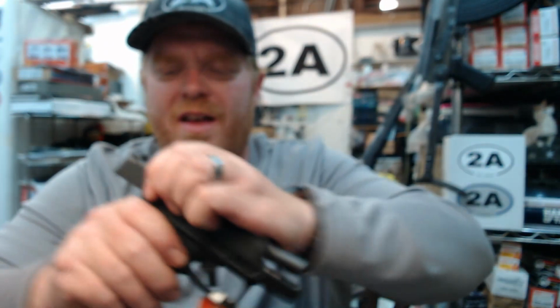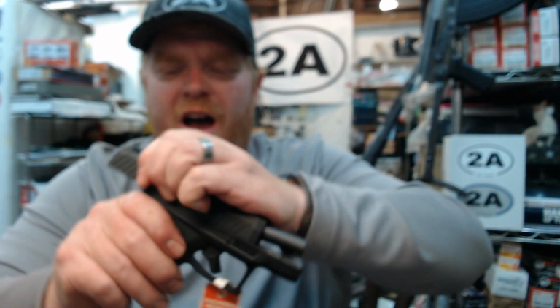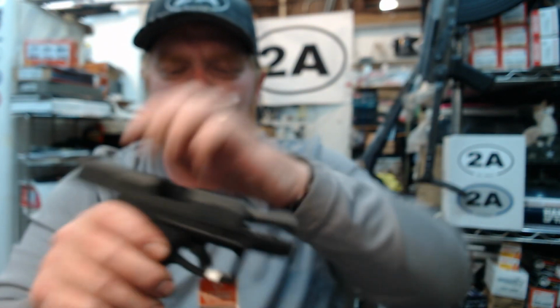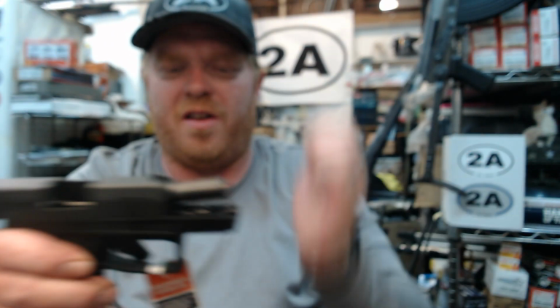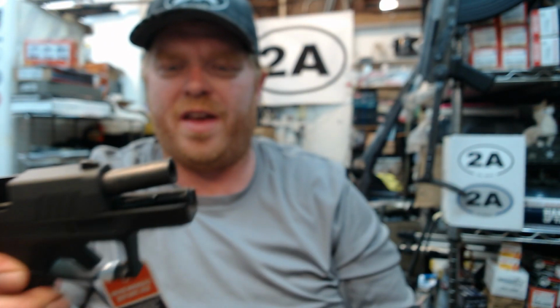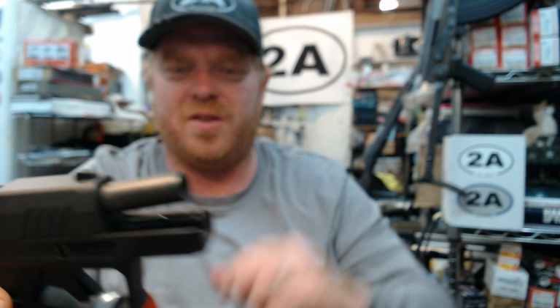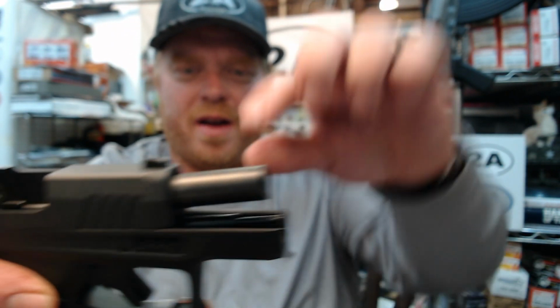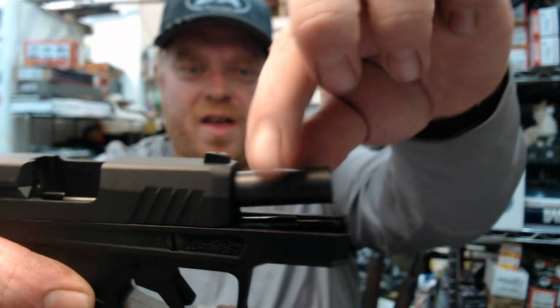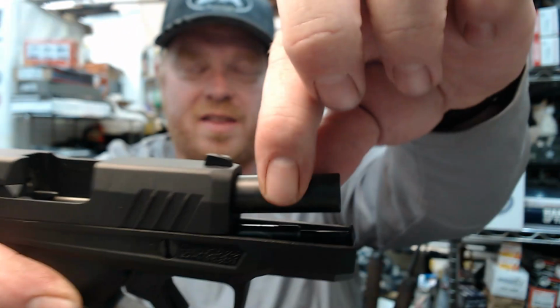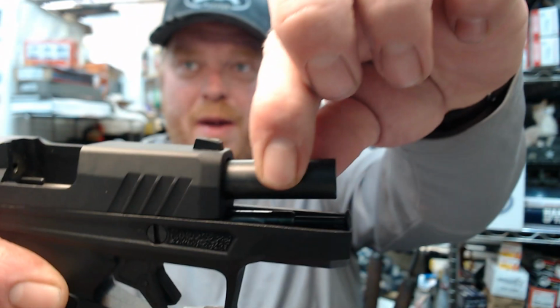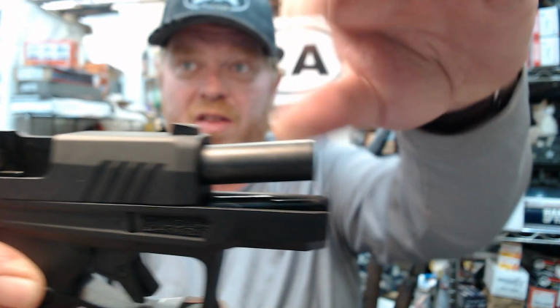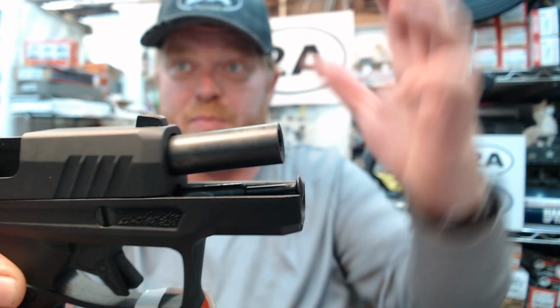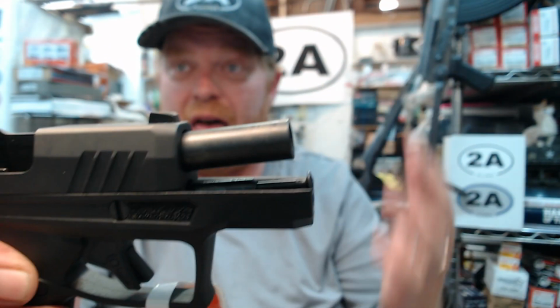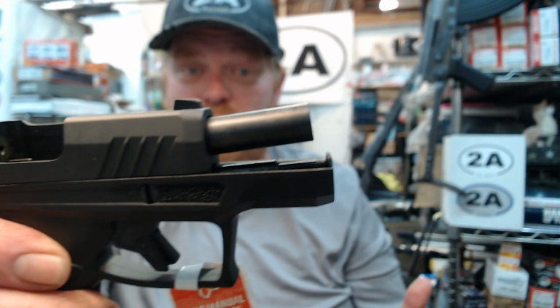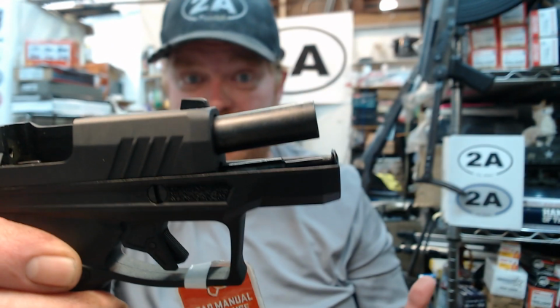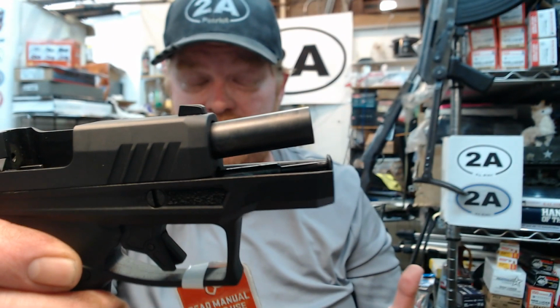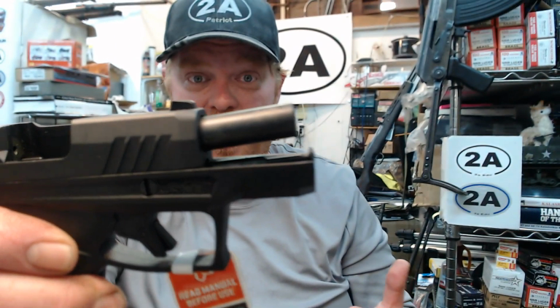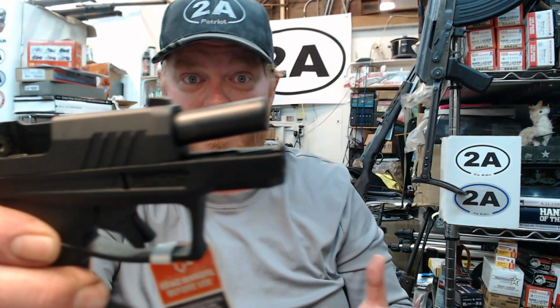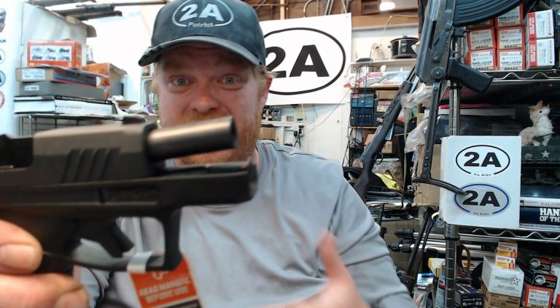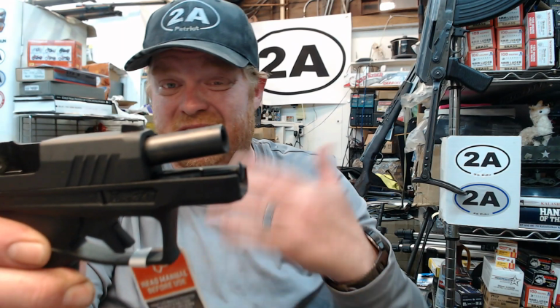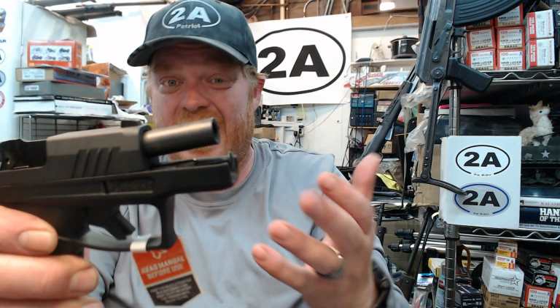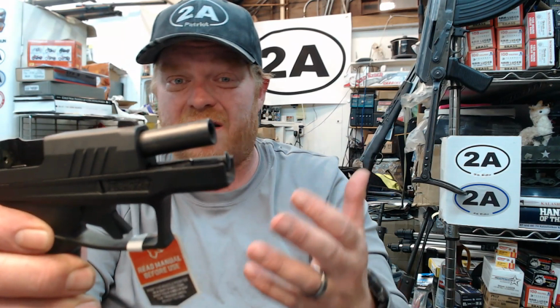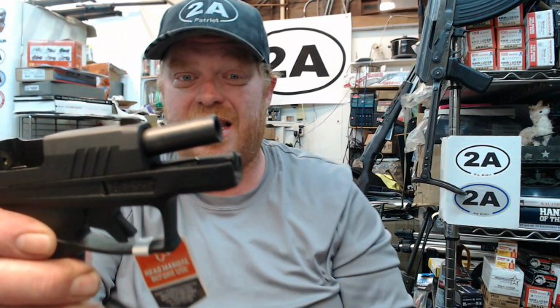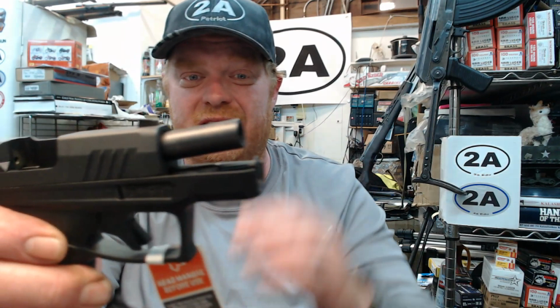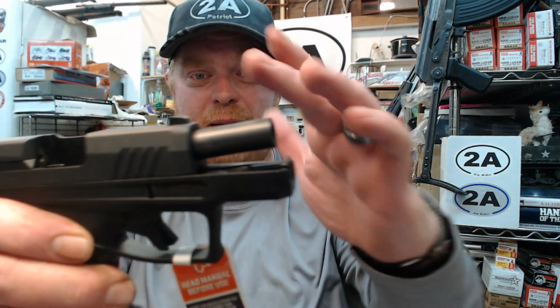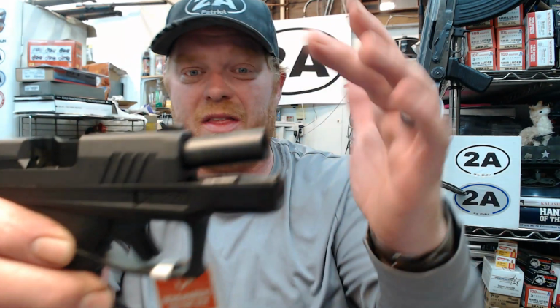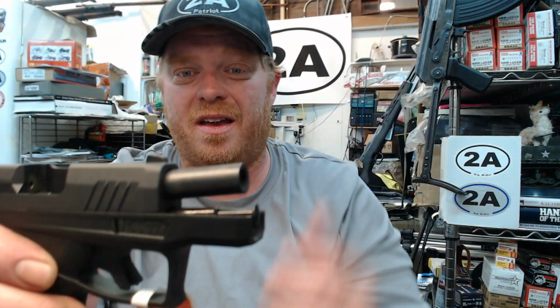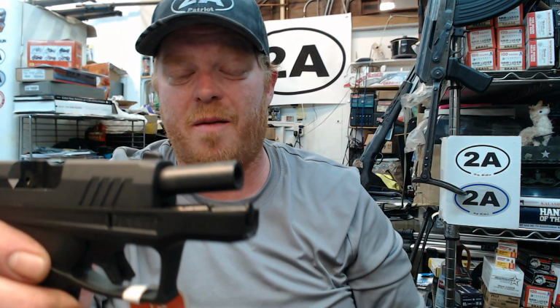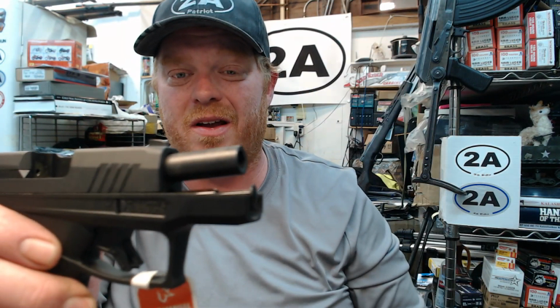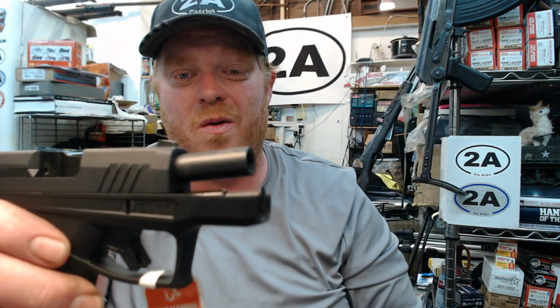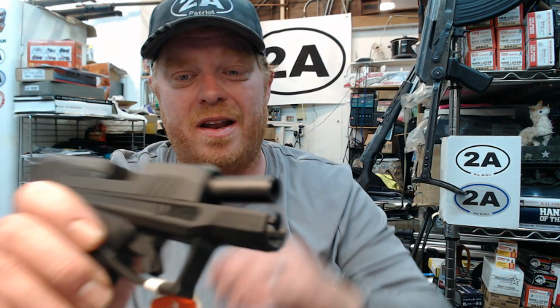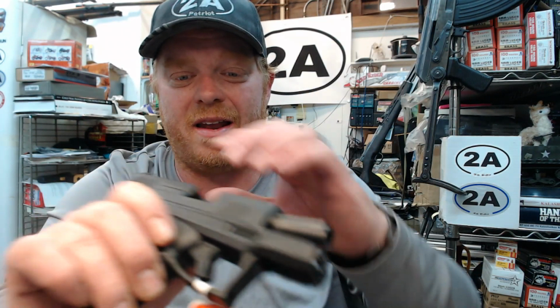Other little things you might like: the barrel is black, which looks sharp, and this is DLC — diamond-like carbon coating on it.